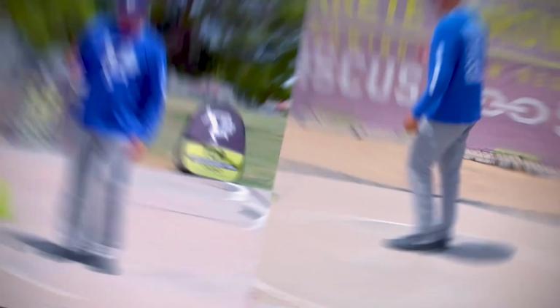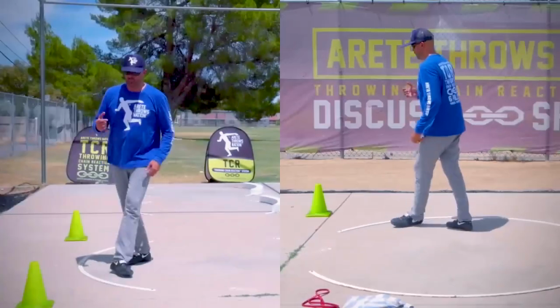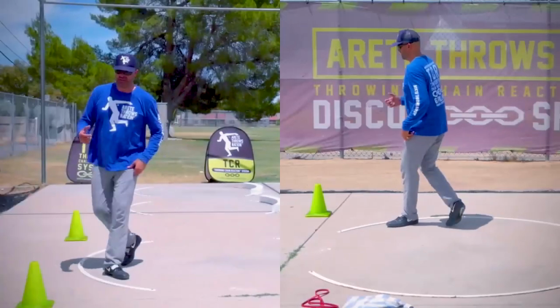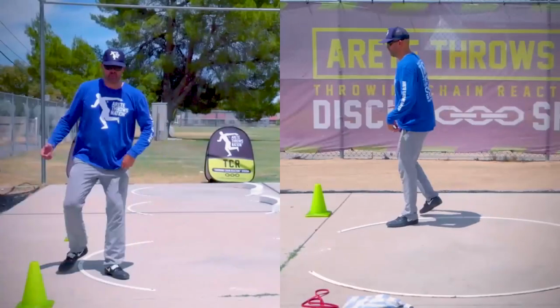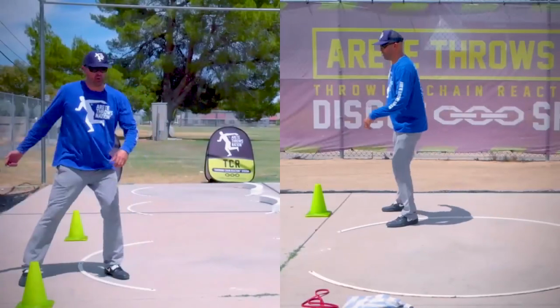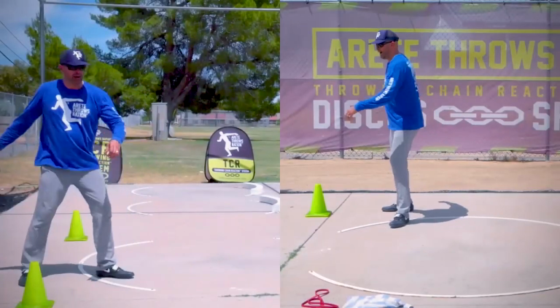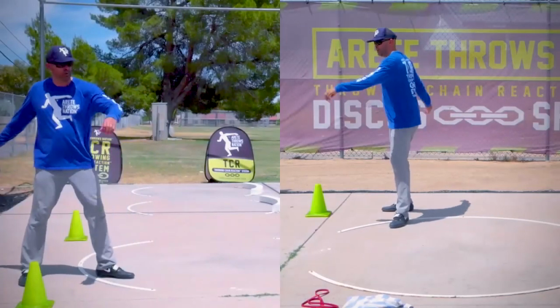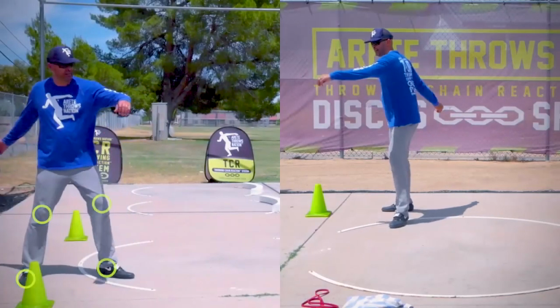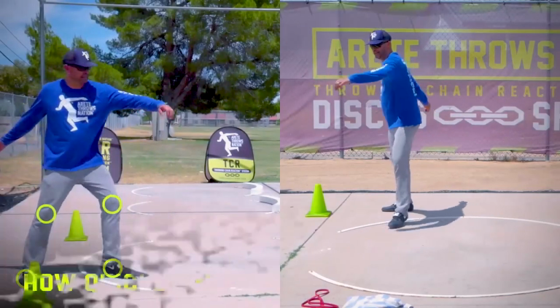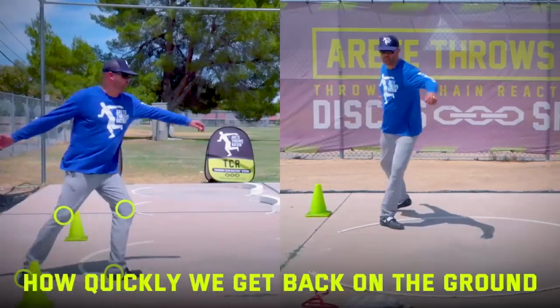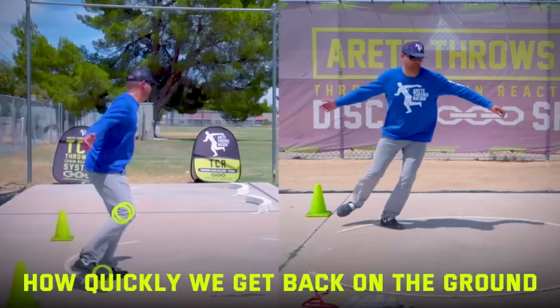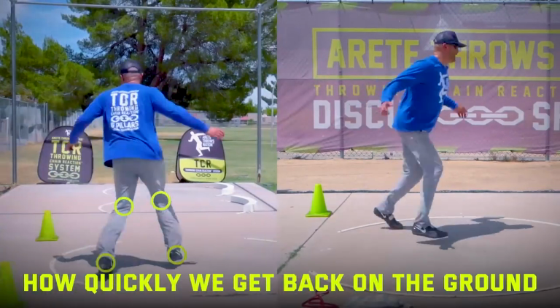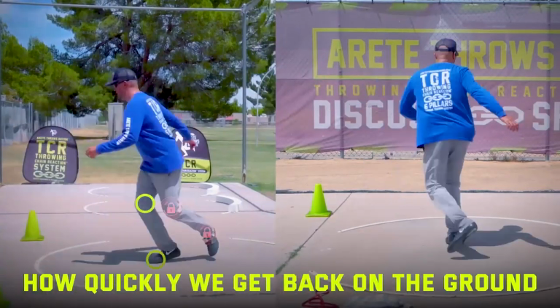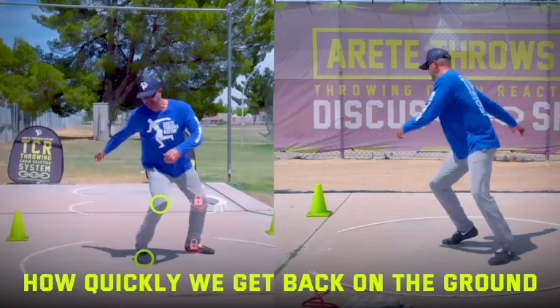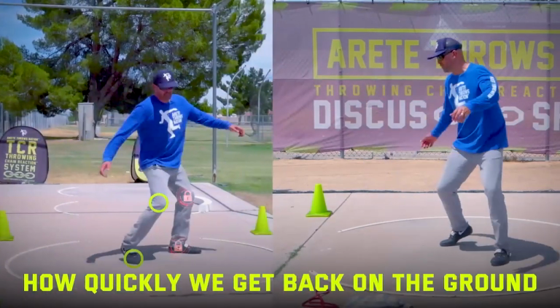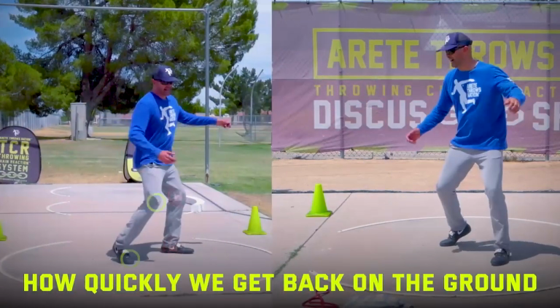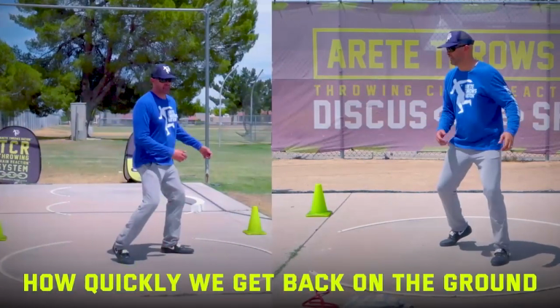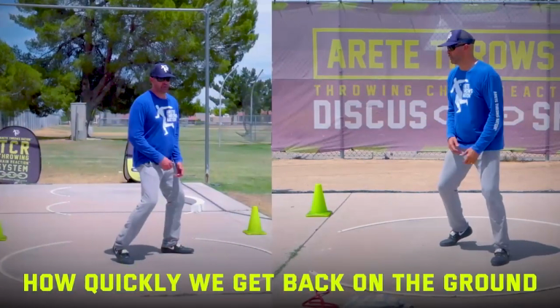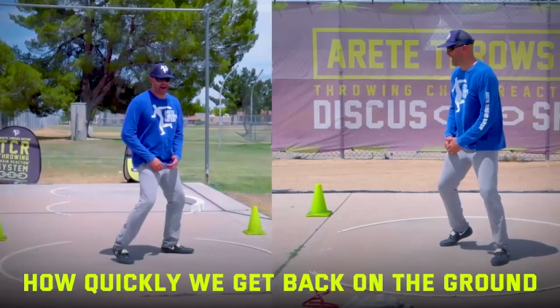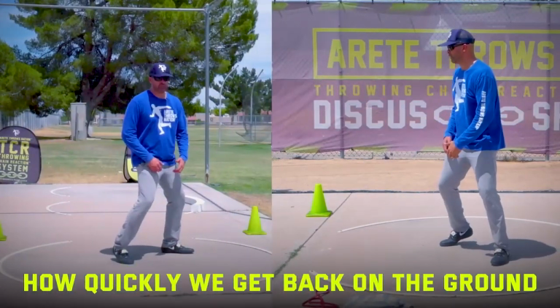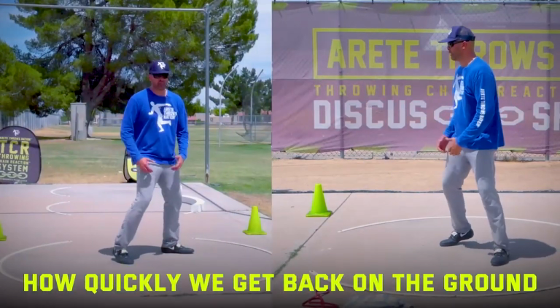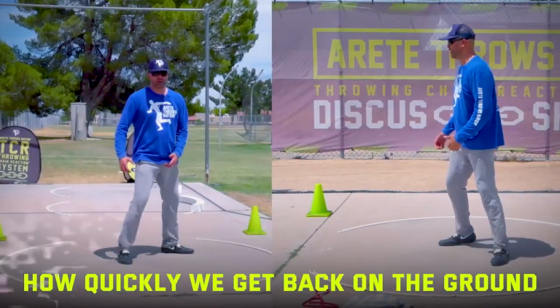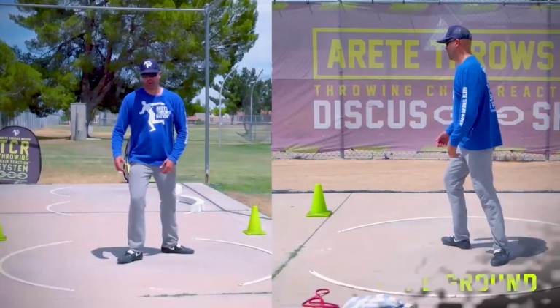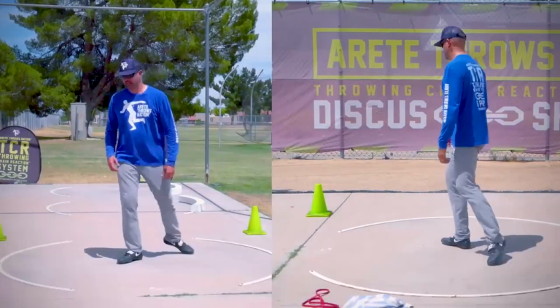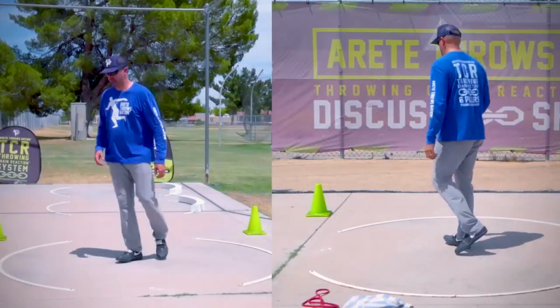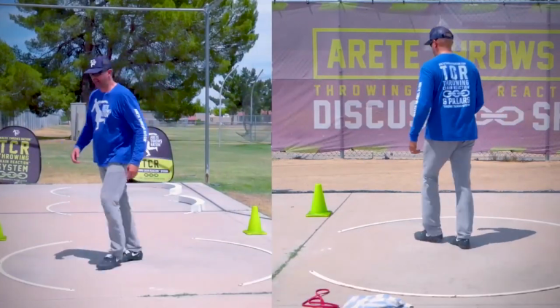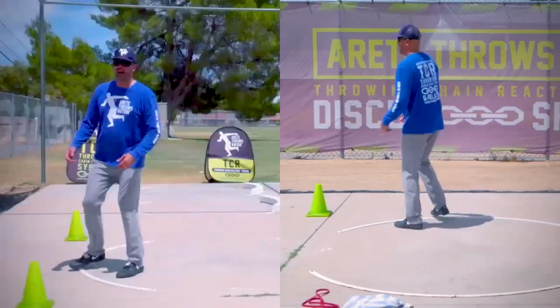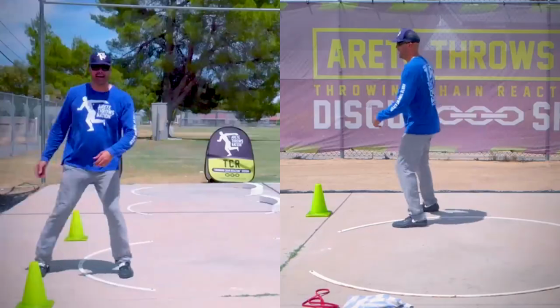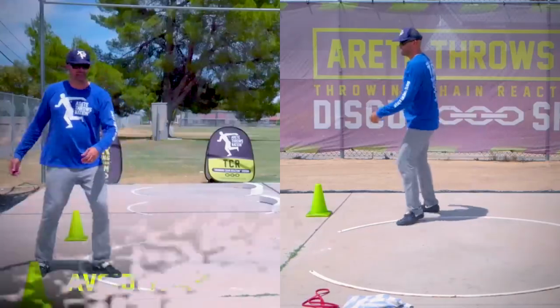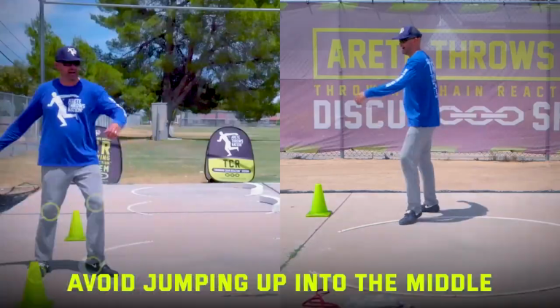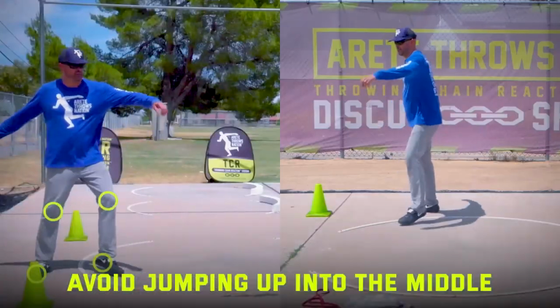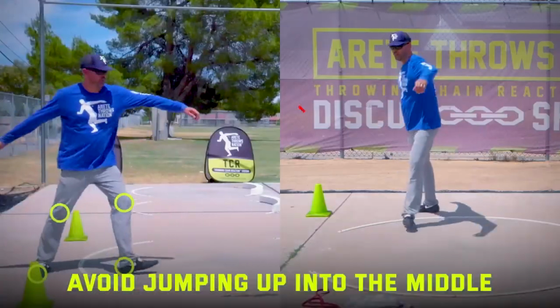When we throw, how quickly can we get back on the ground? We don't want to spend a lot of time doing that.